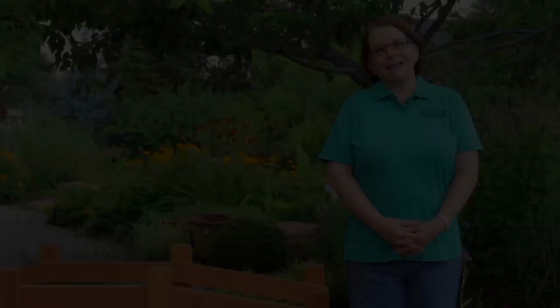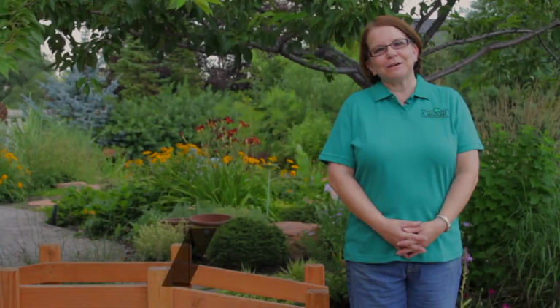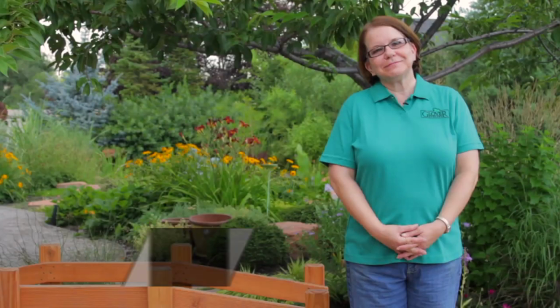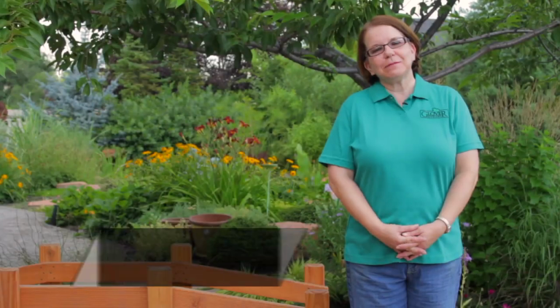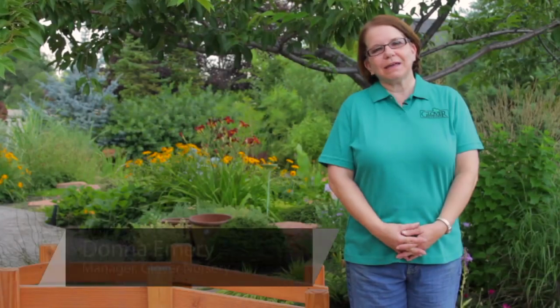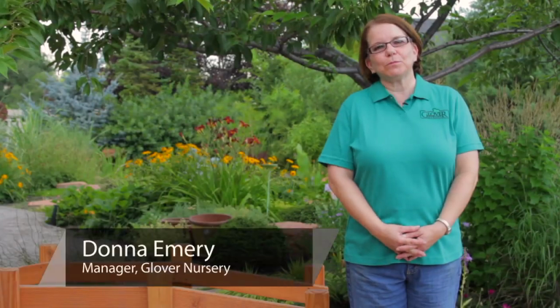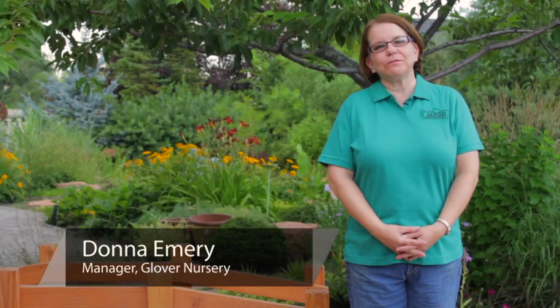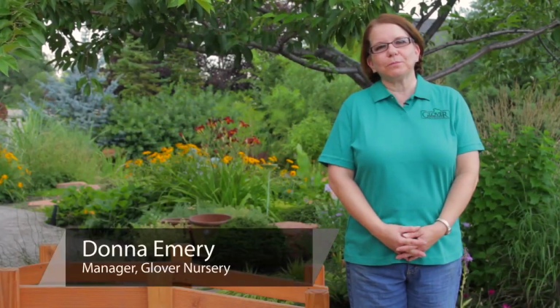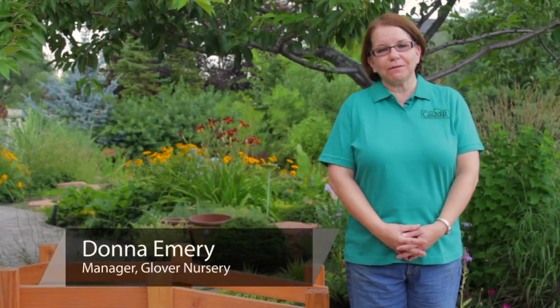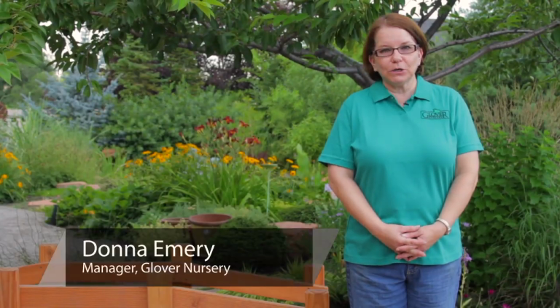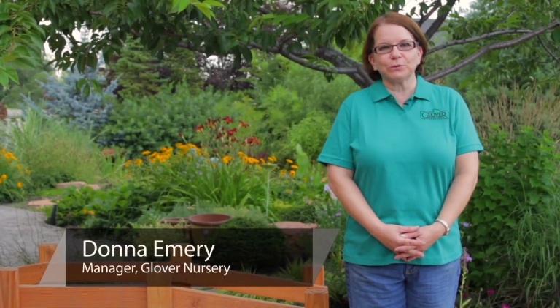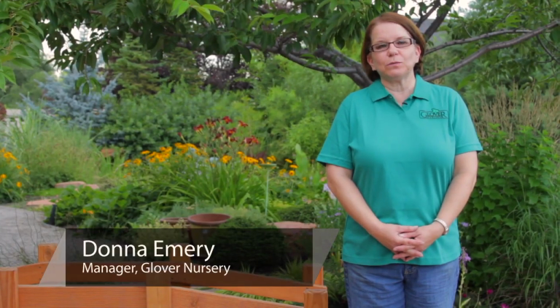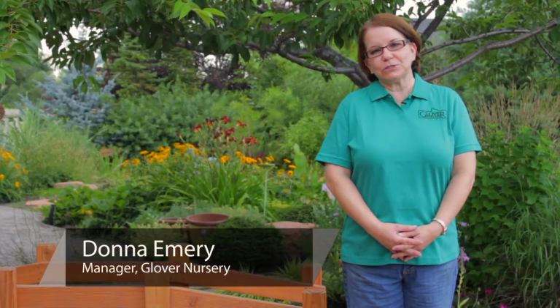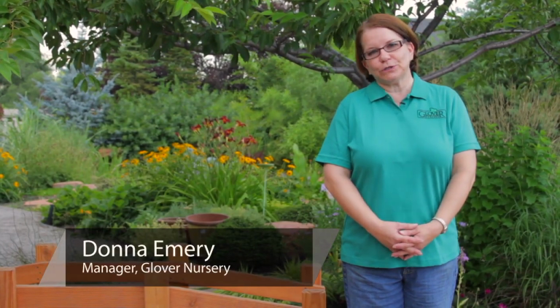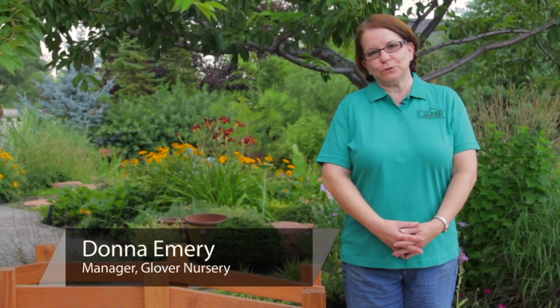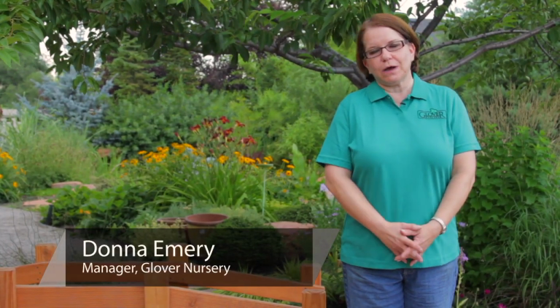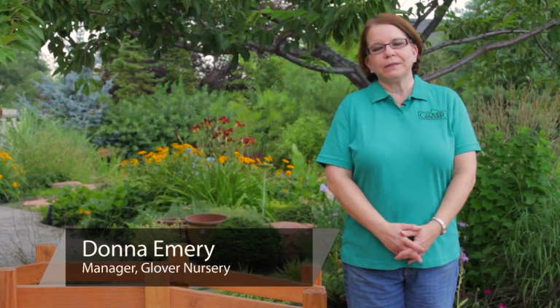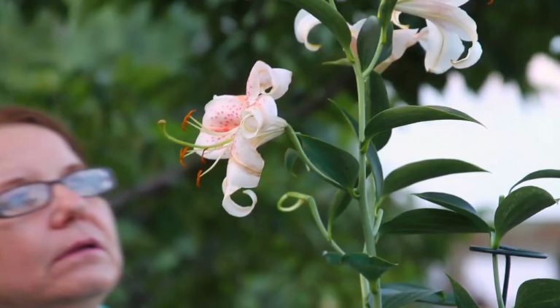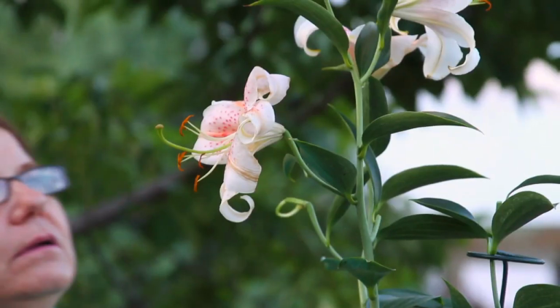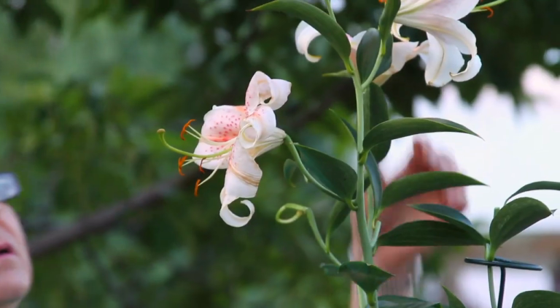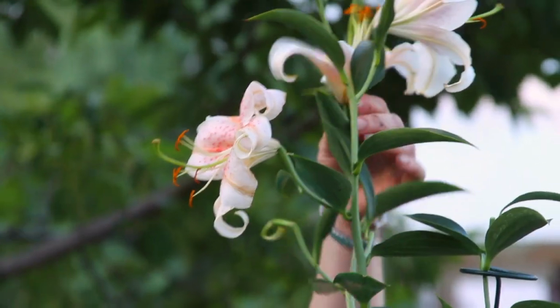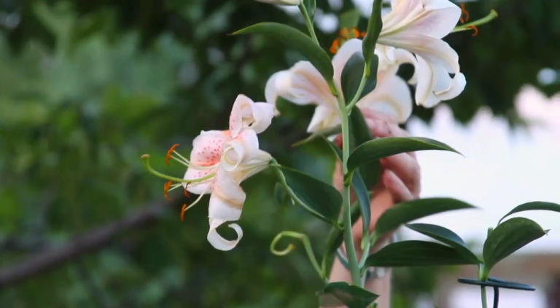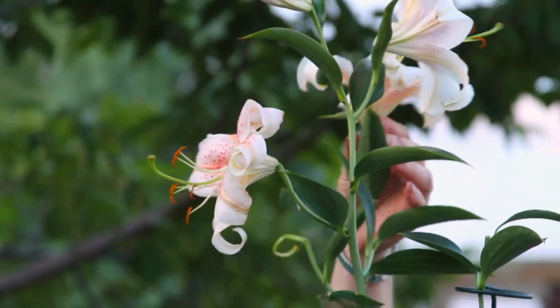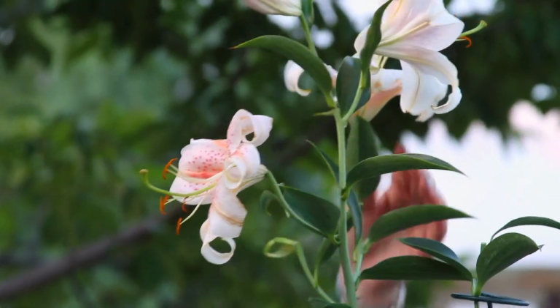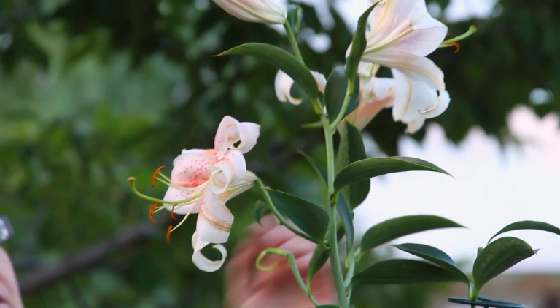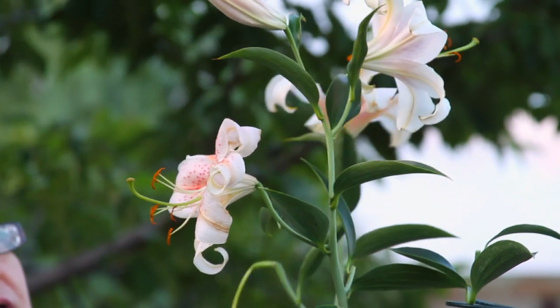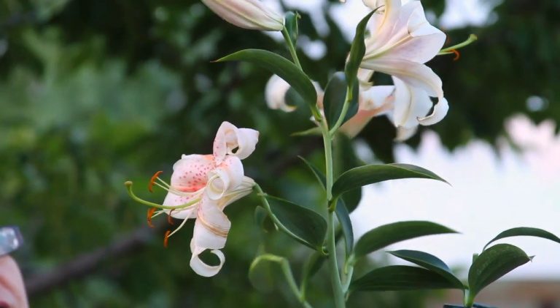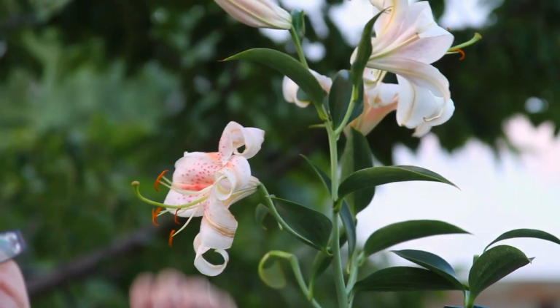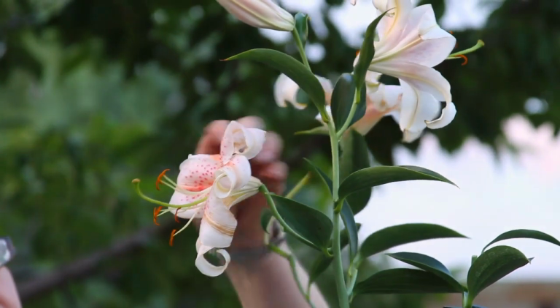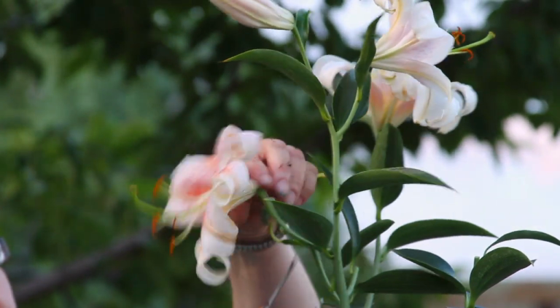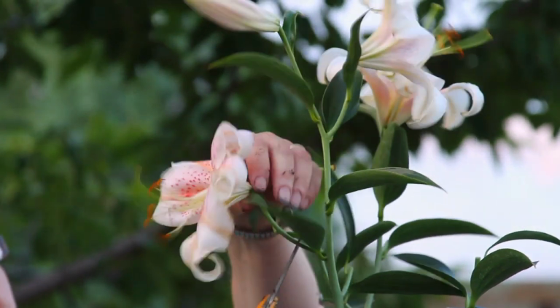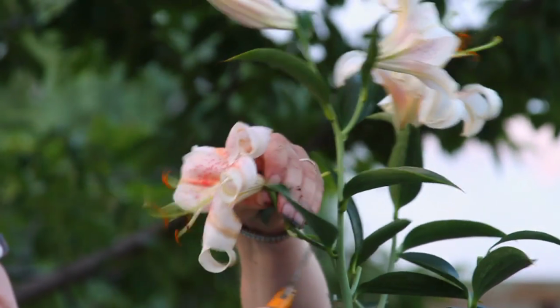Hello, I'm Donna Emery from Glover Nursery in West Jordan, Utah. We're going to learn how to grow stargazer lilies indoors.